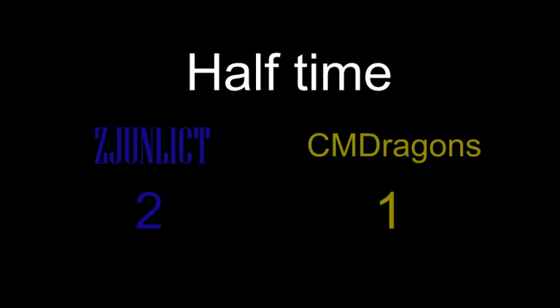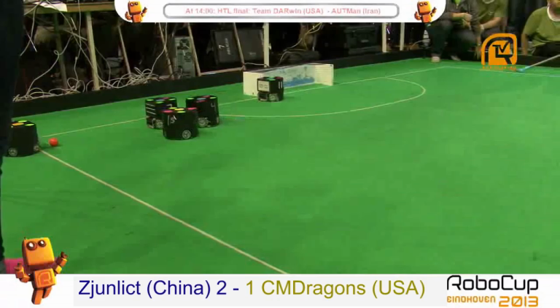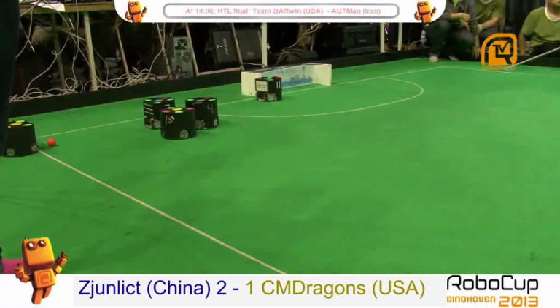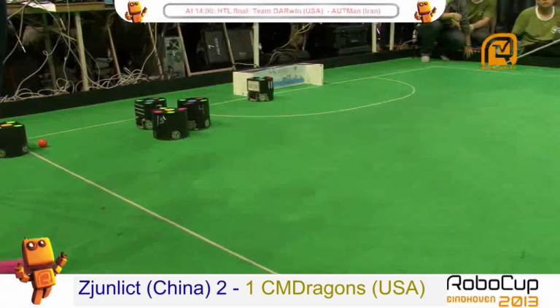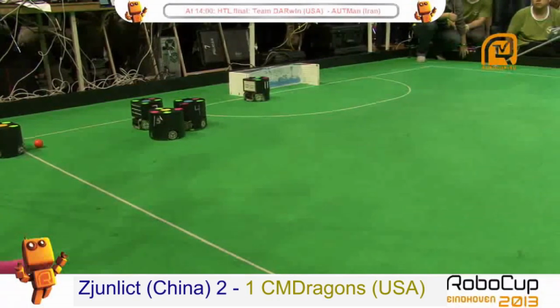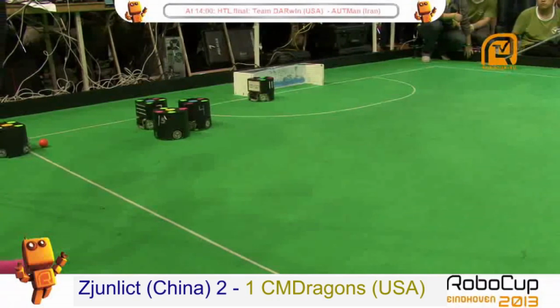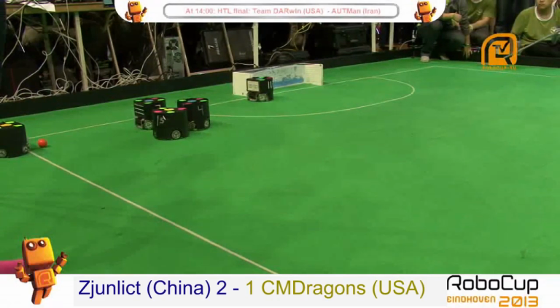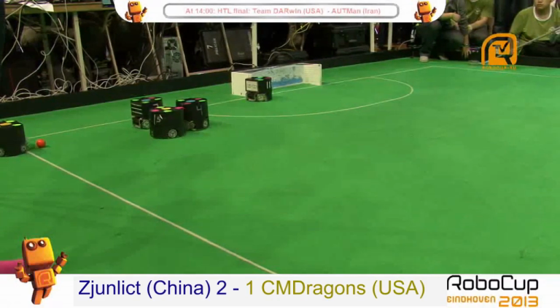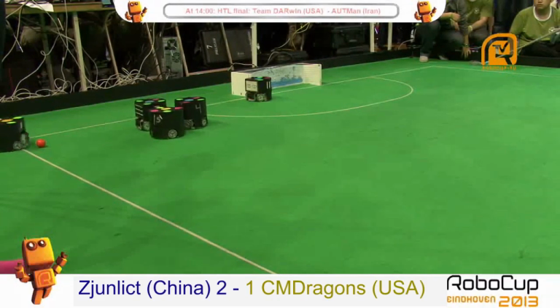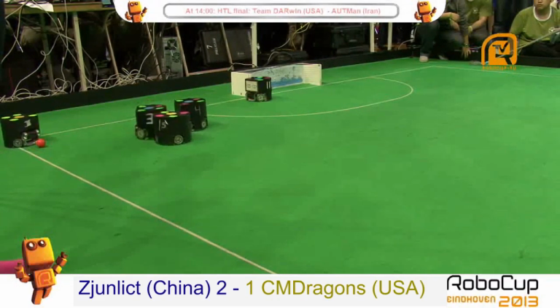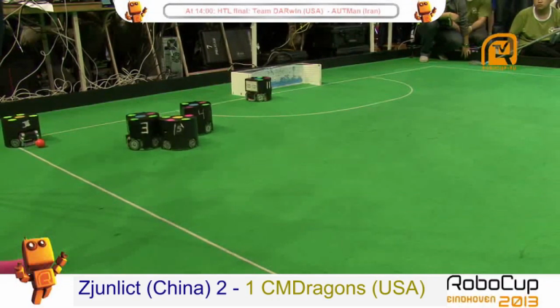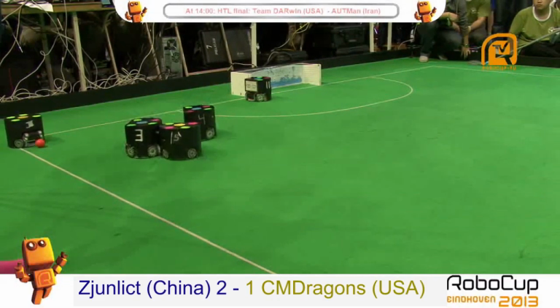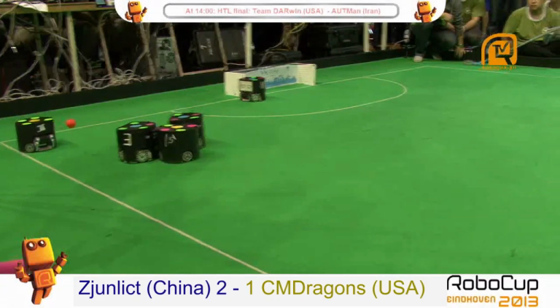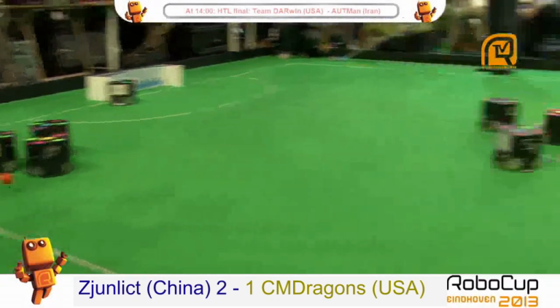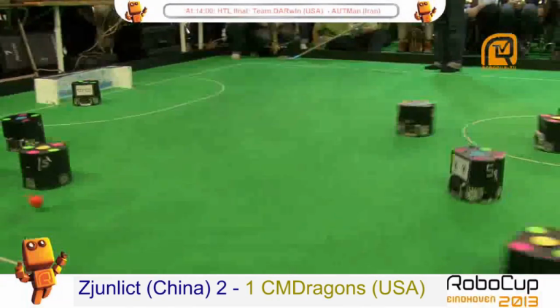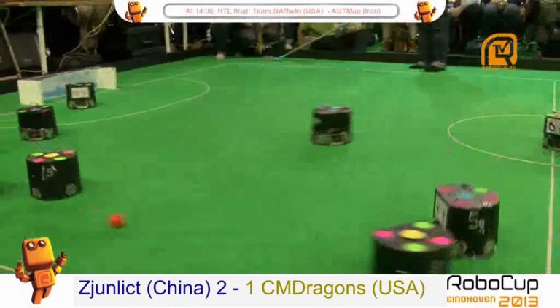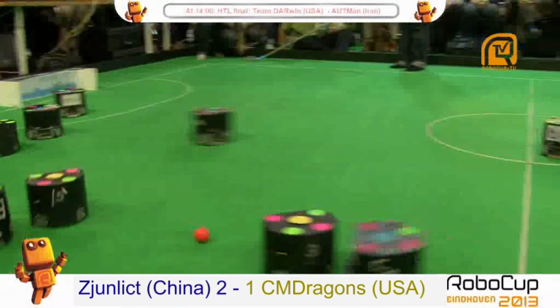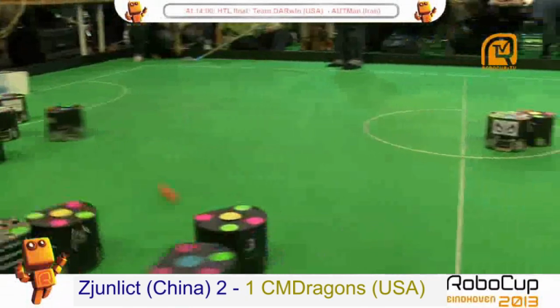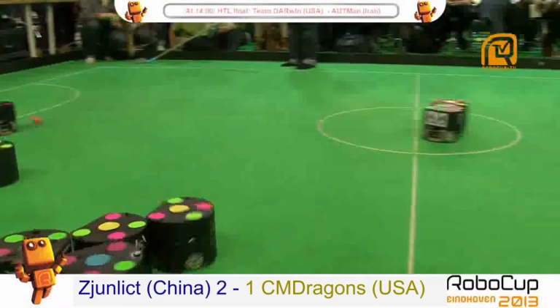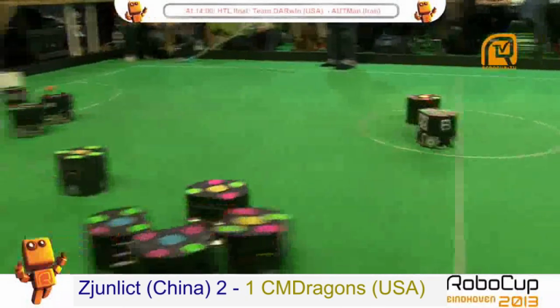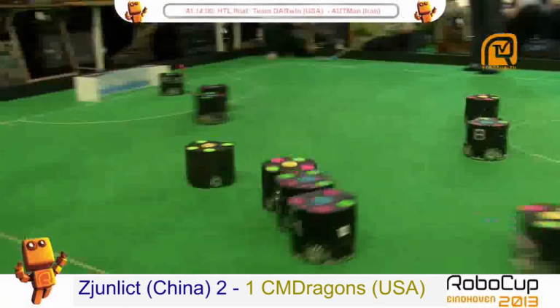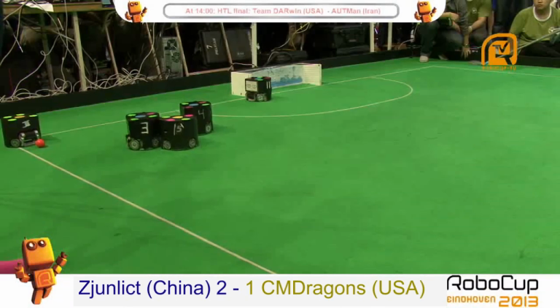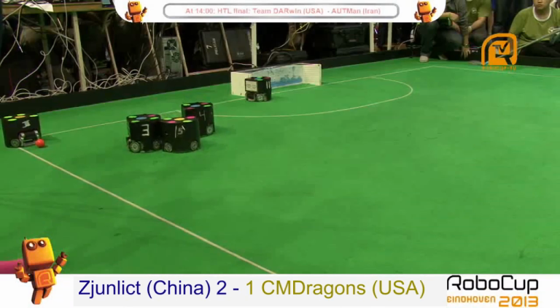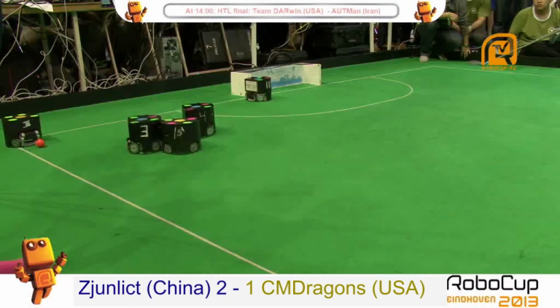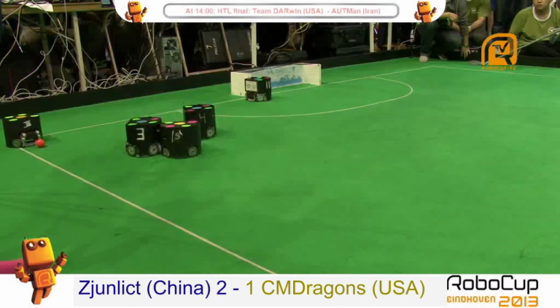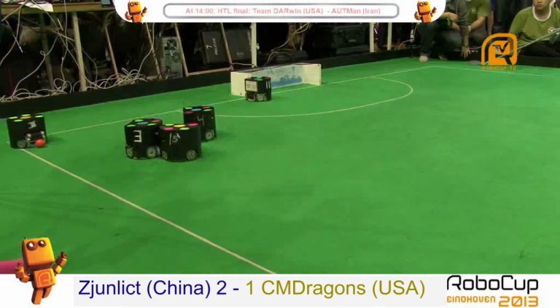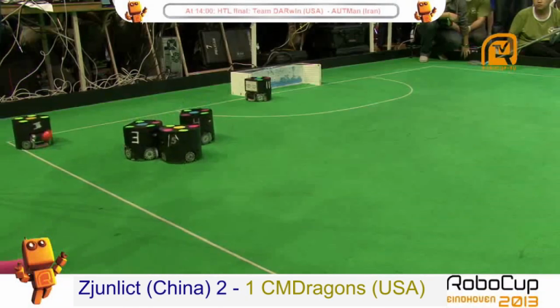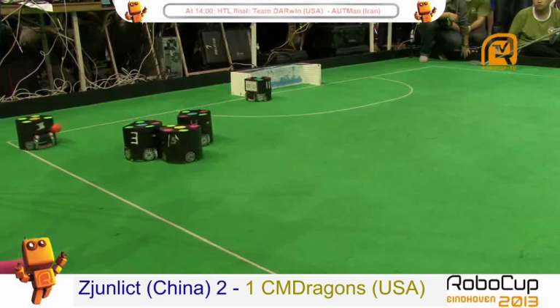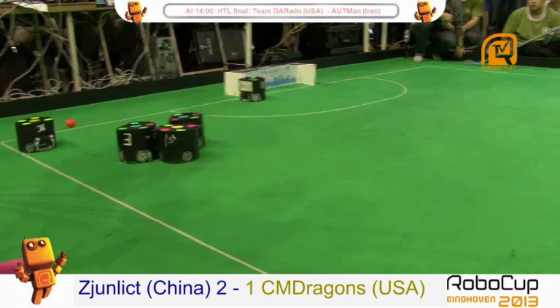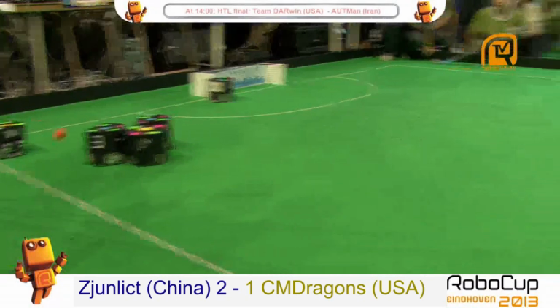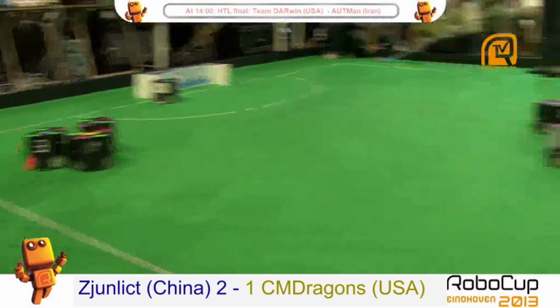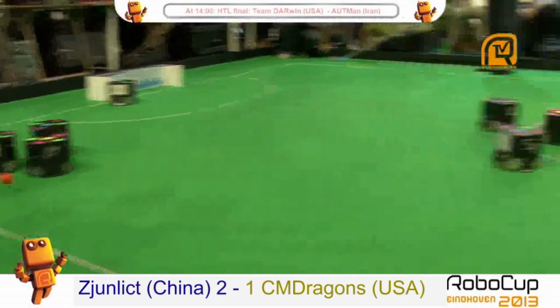We get to the half time with the Chinese team ahead, and a strategic play from the US that ends almost as a goal but too much to the right.